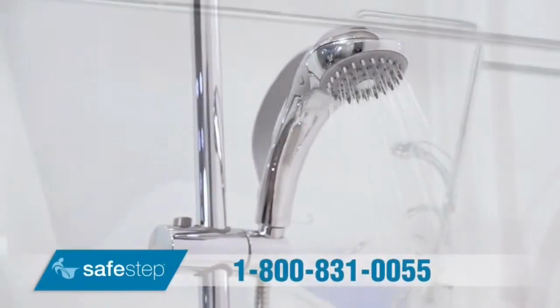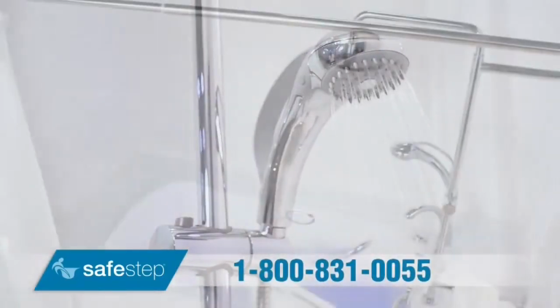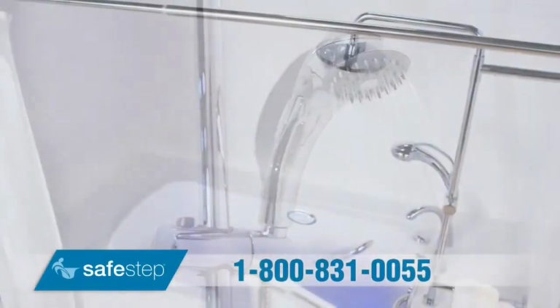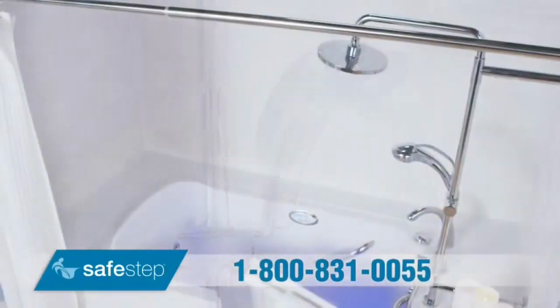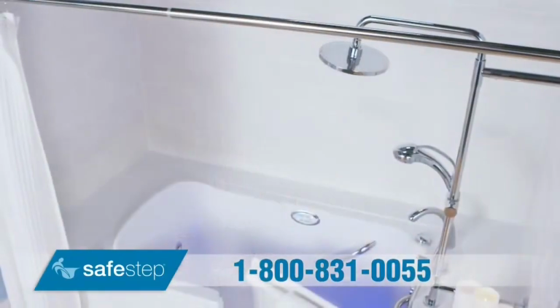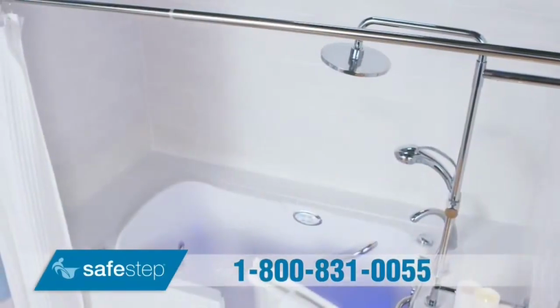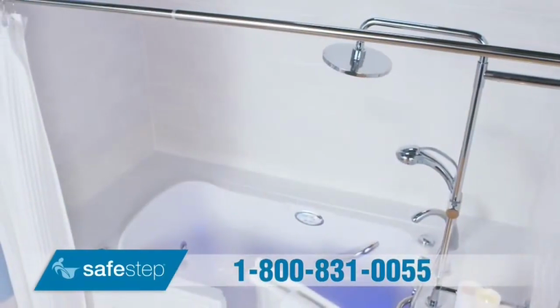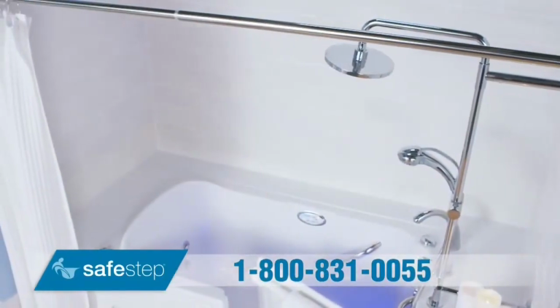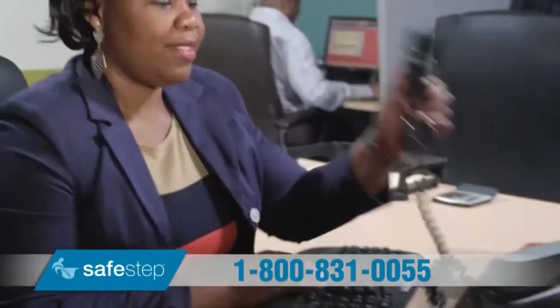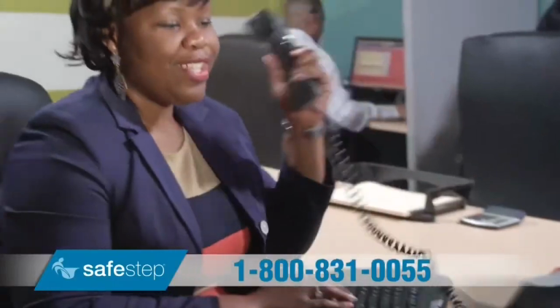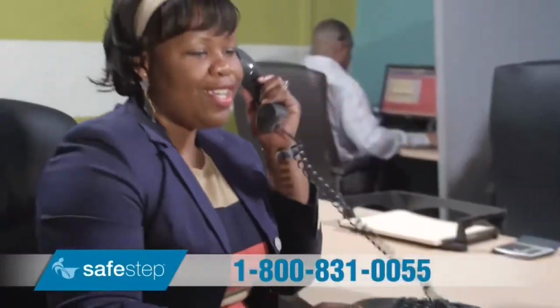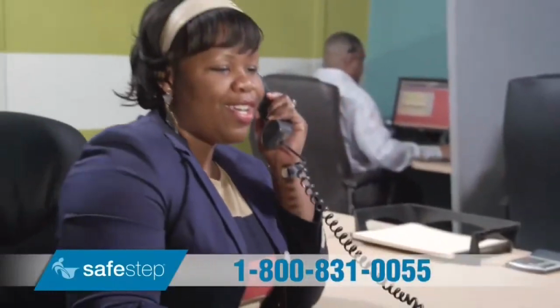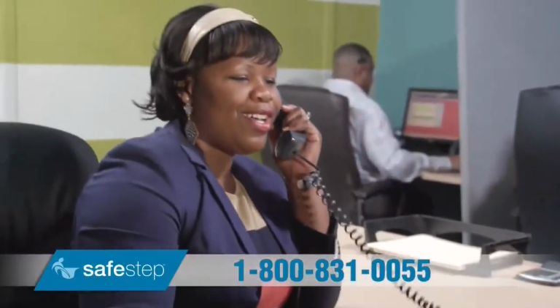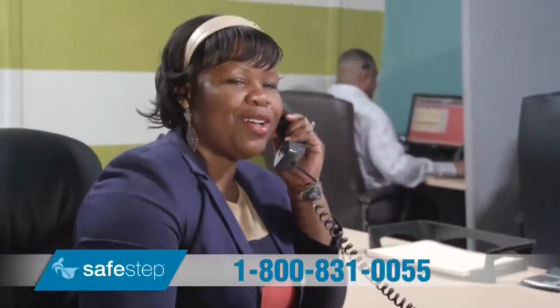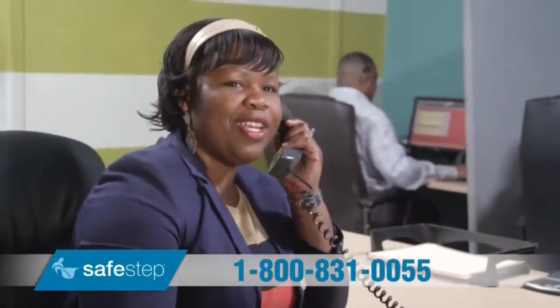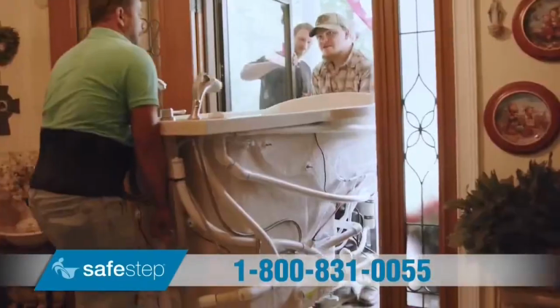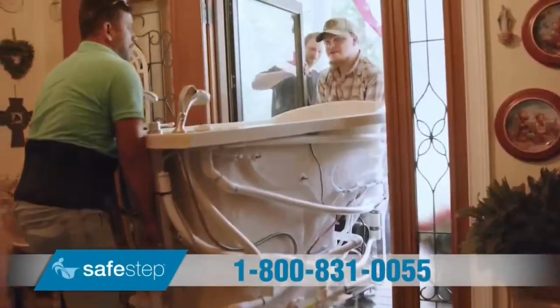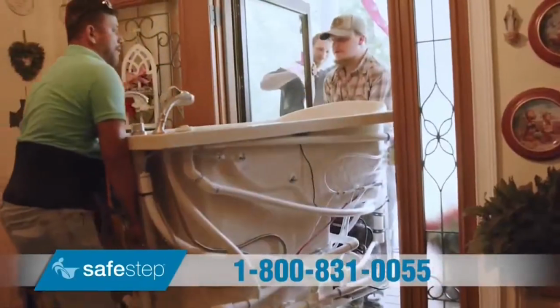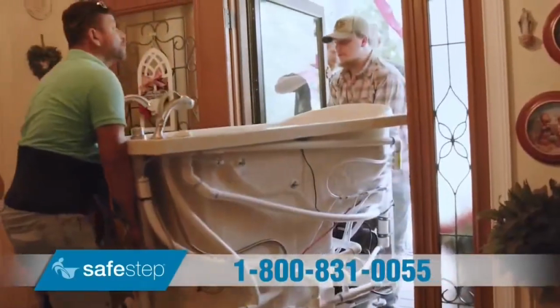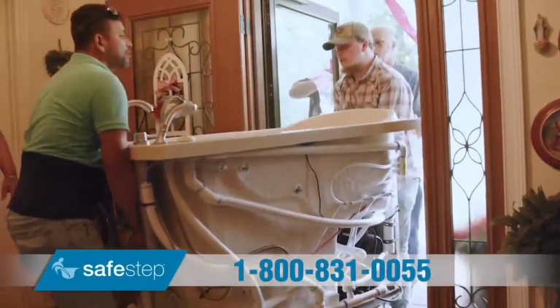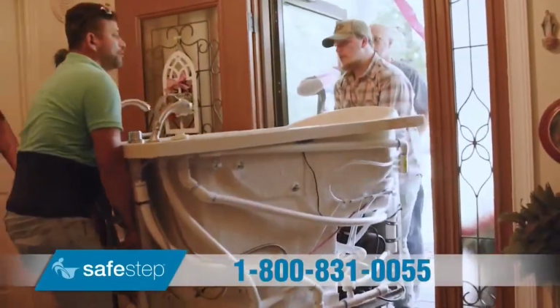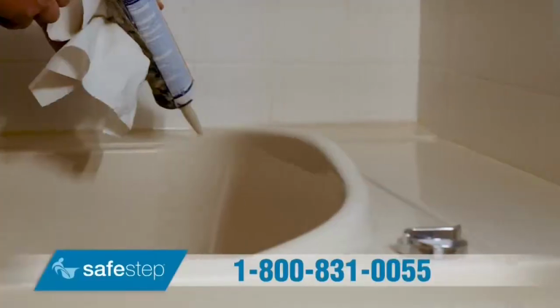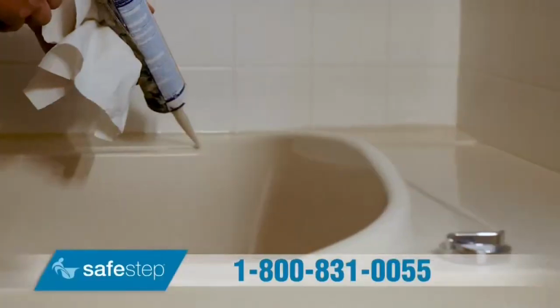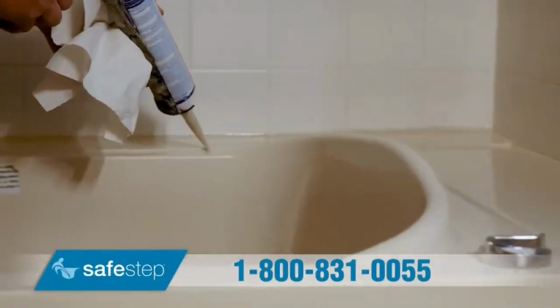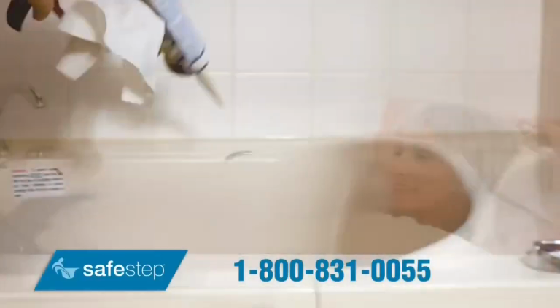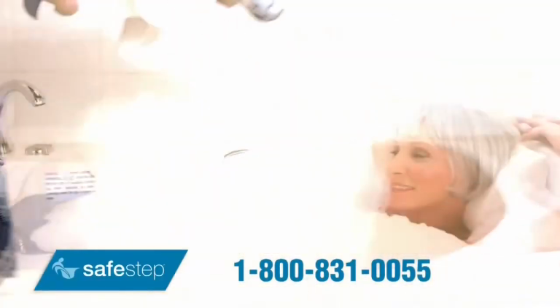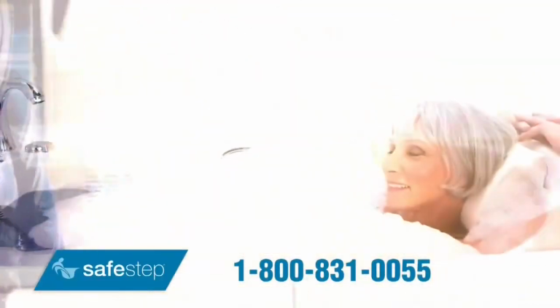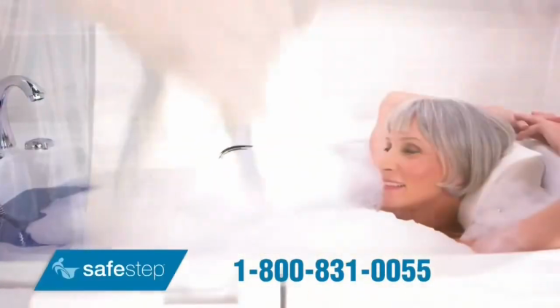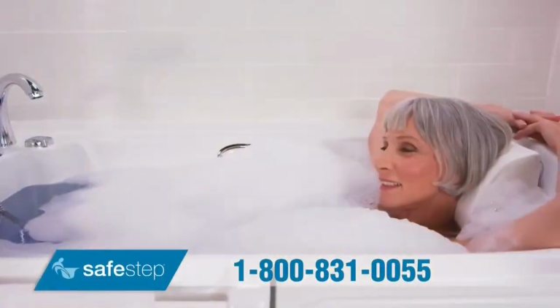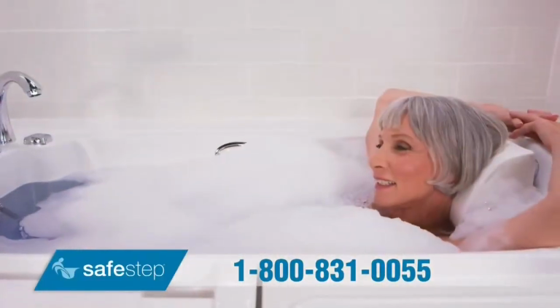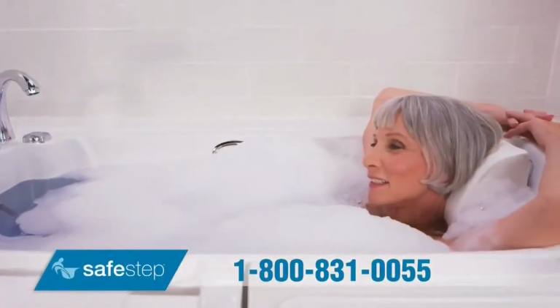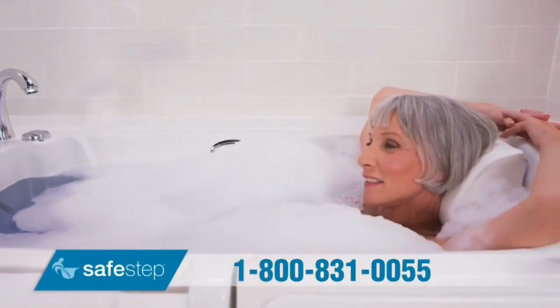Yes, a free shower package. And if you call today, you'll also receive 15% off your entire order.